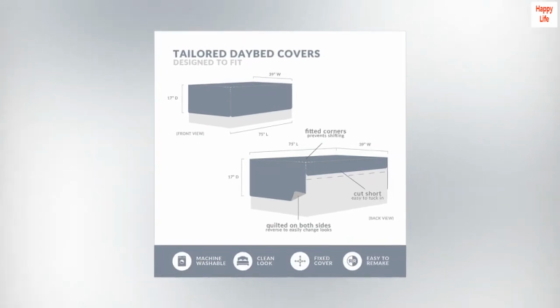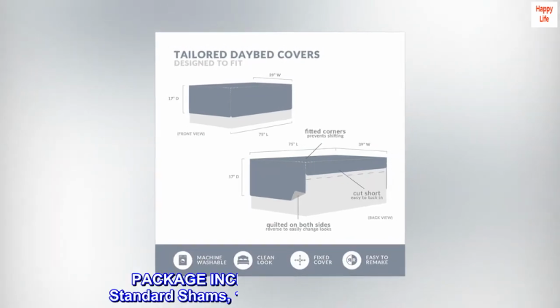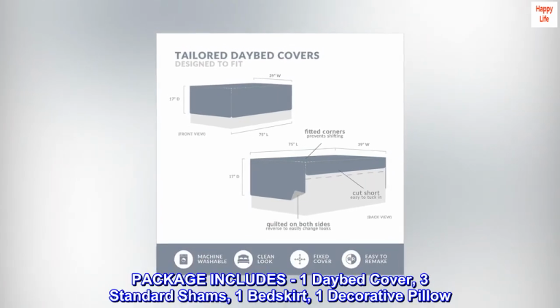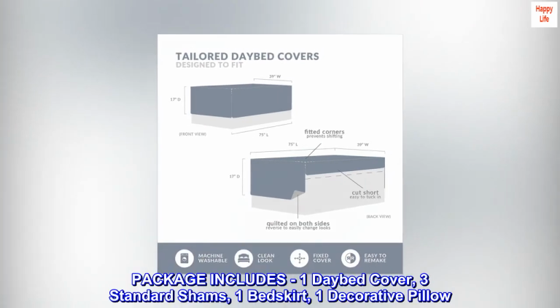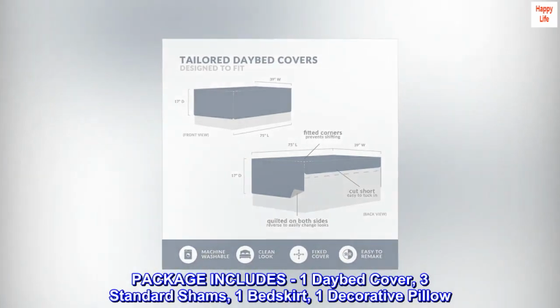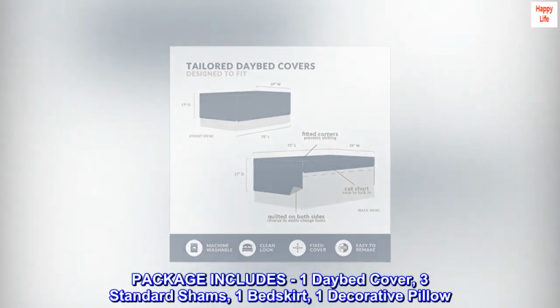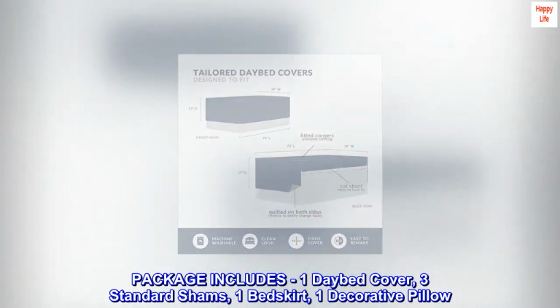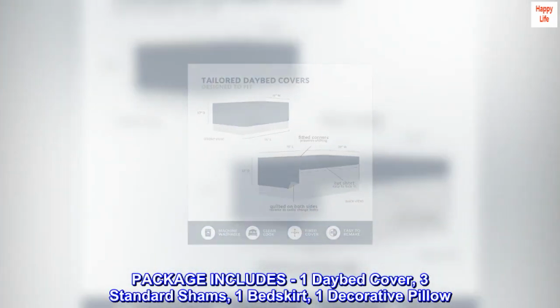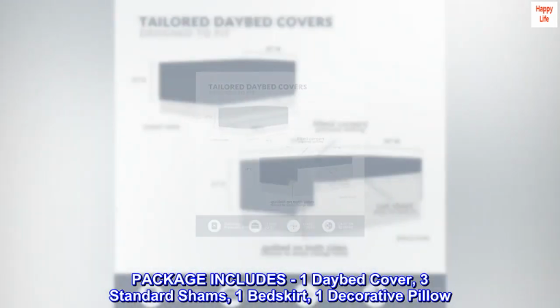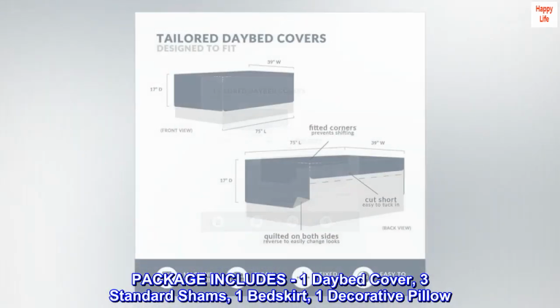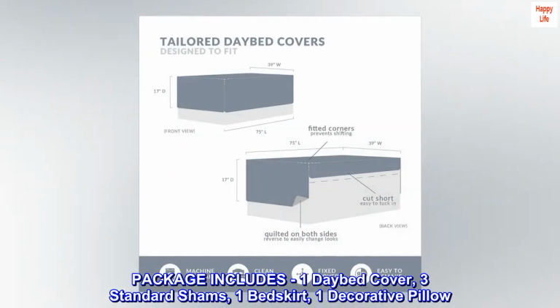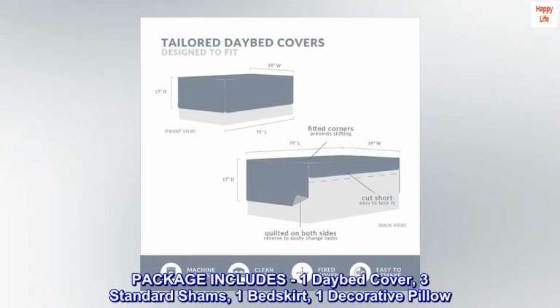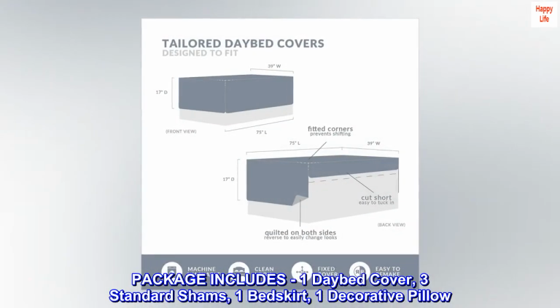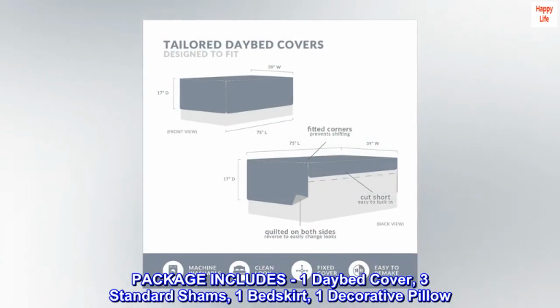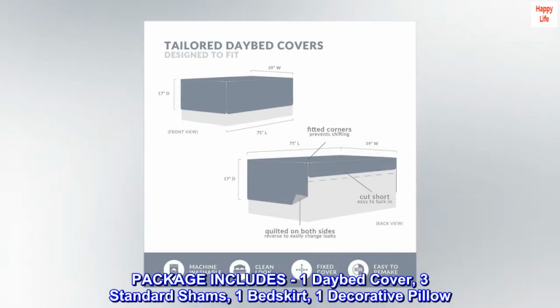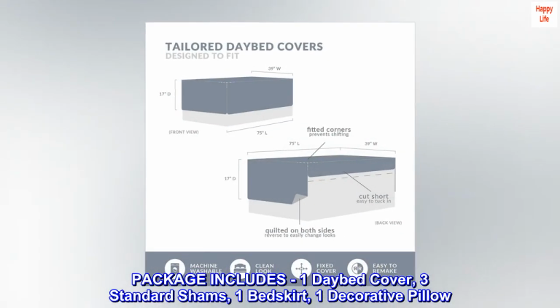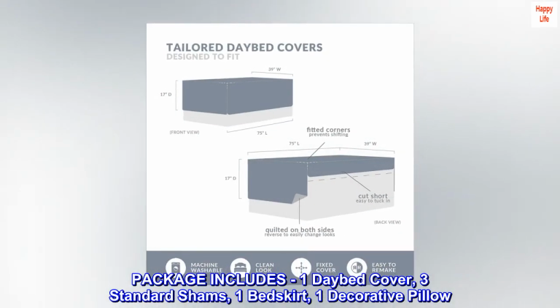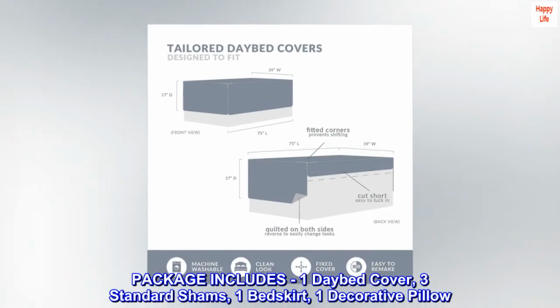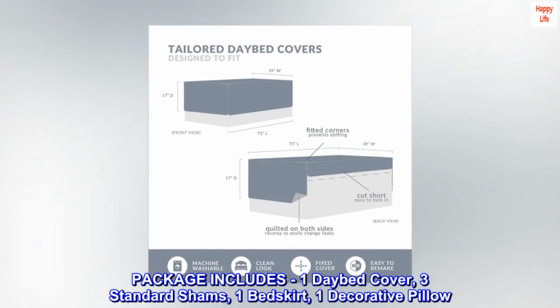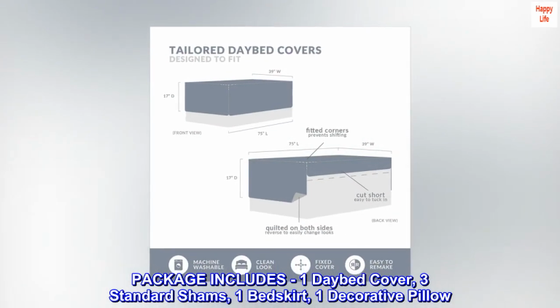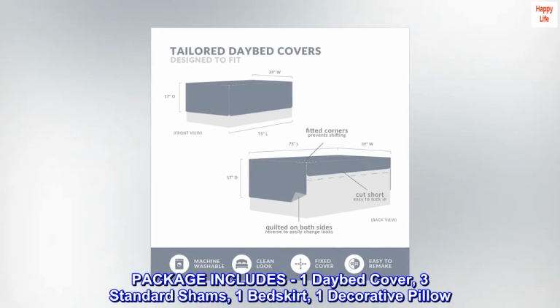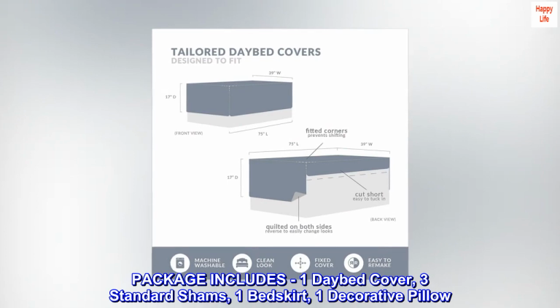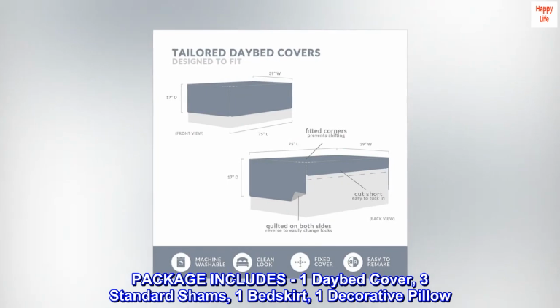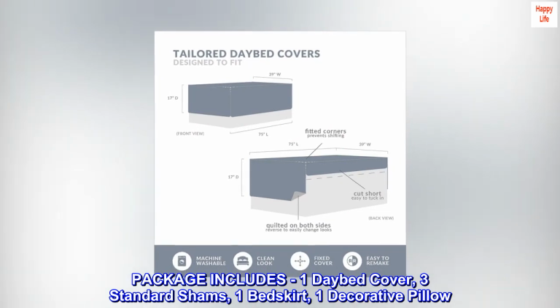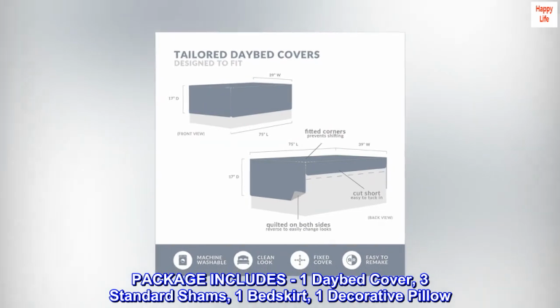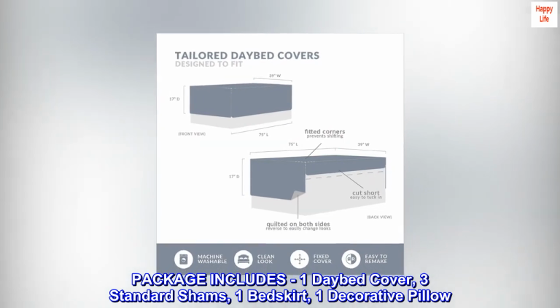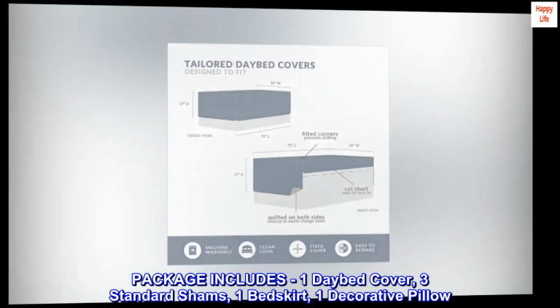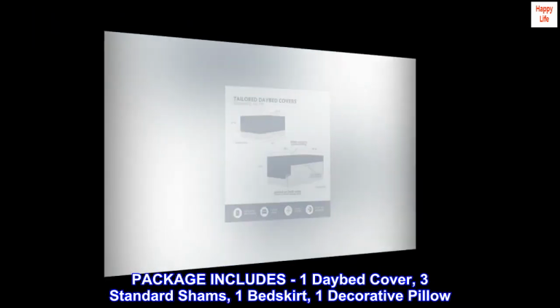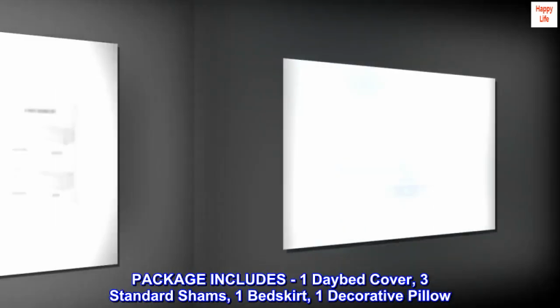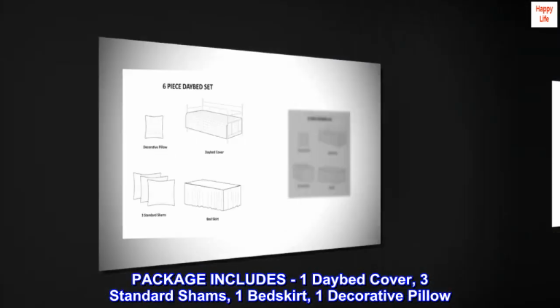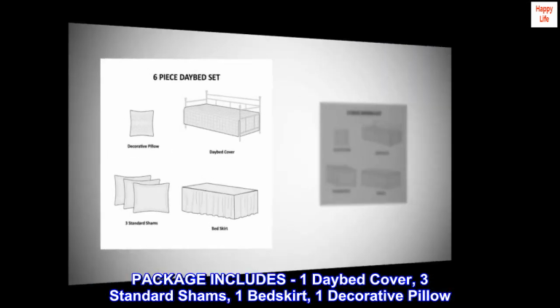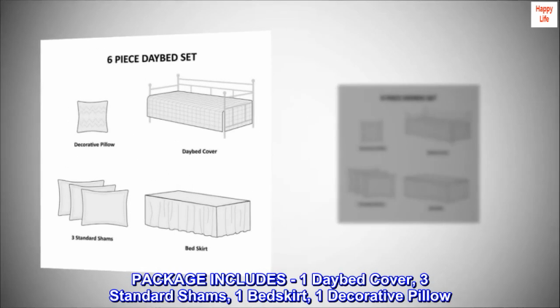Package includes one daybed cover, three standard shams, one bed skirt, one decorative pillow.